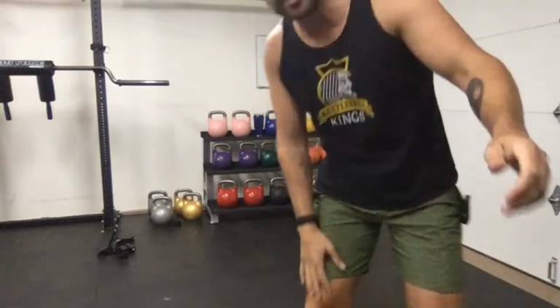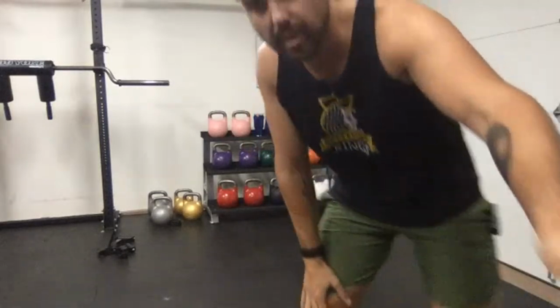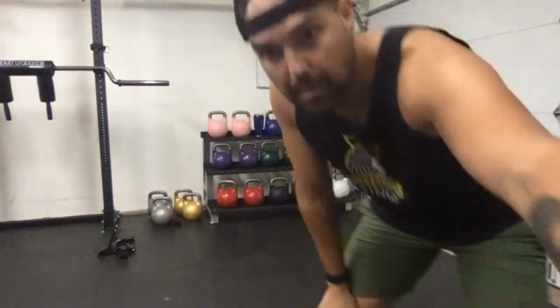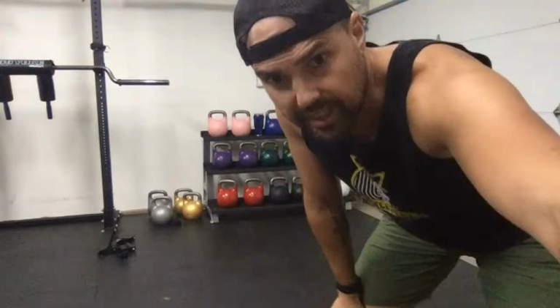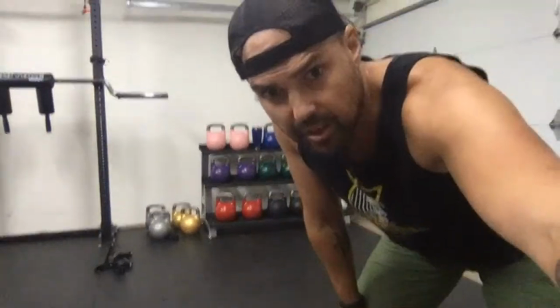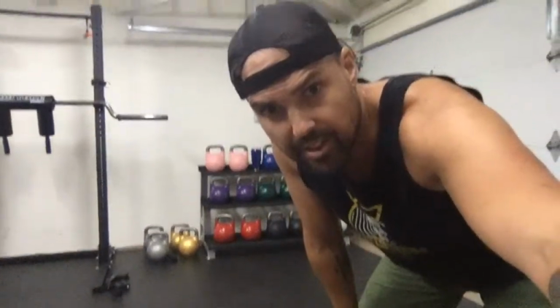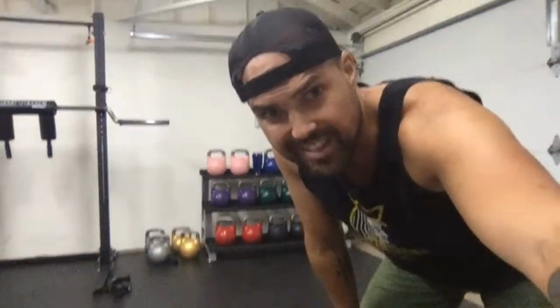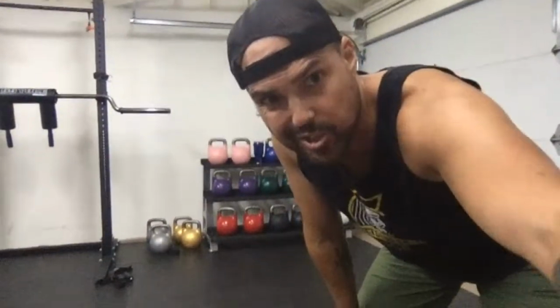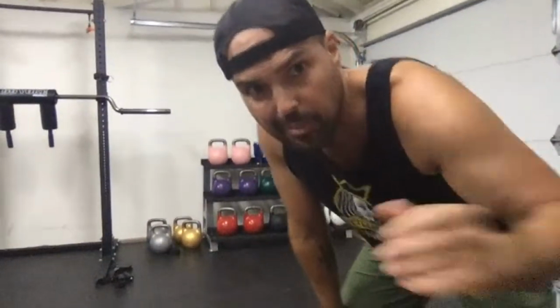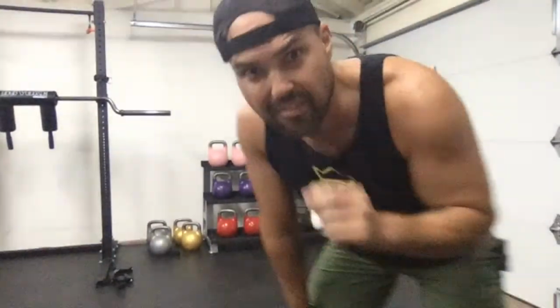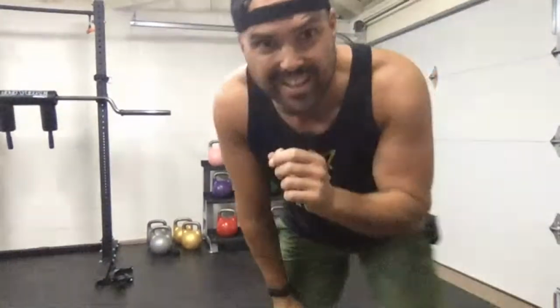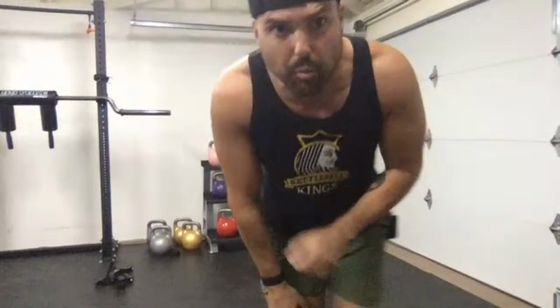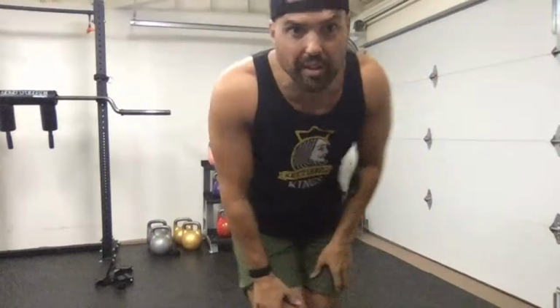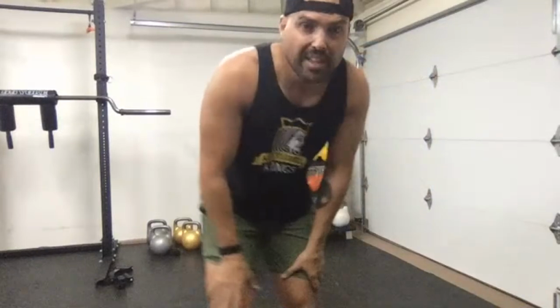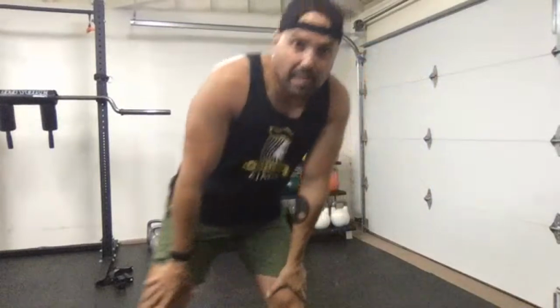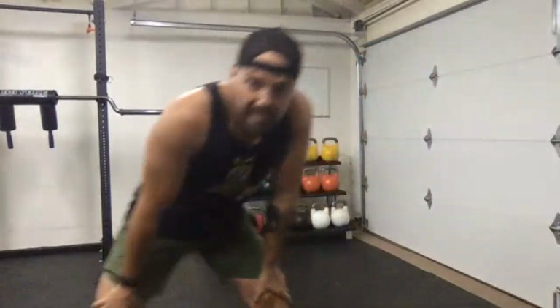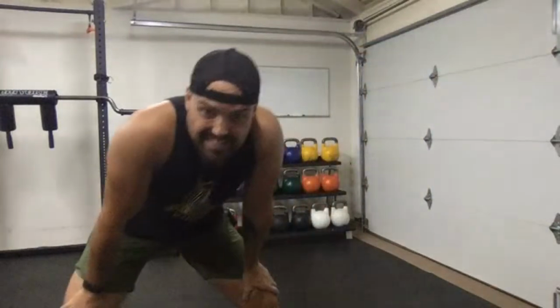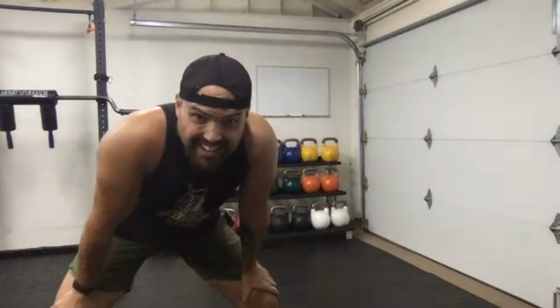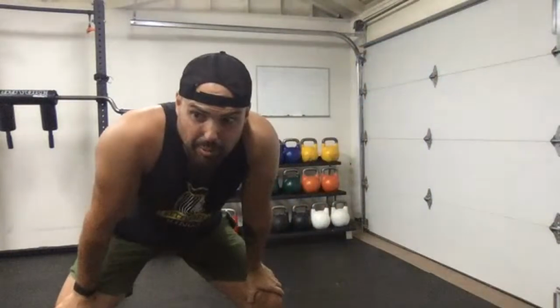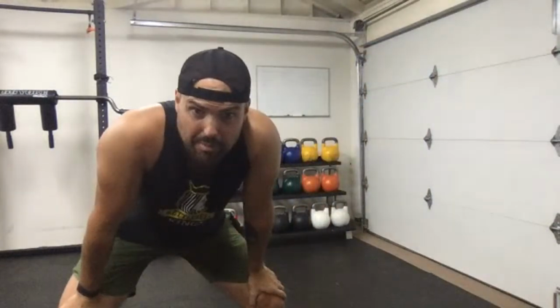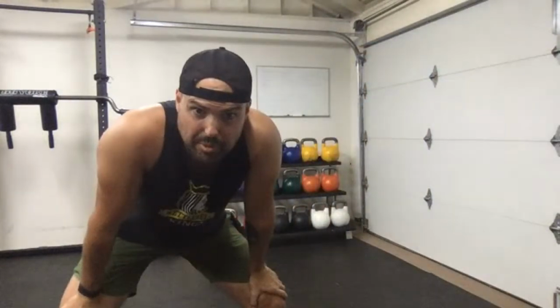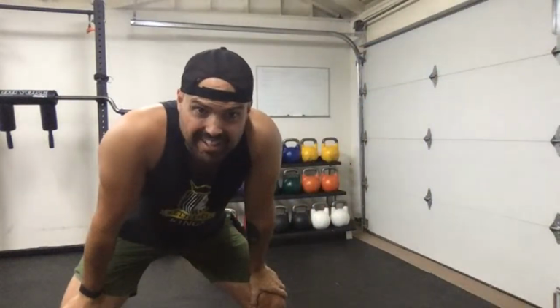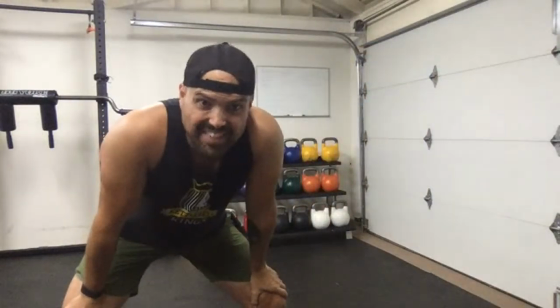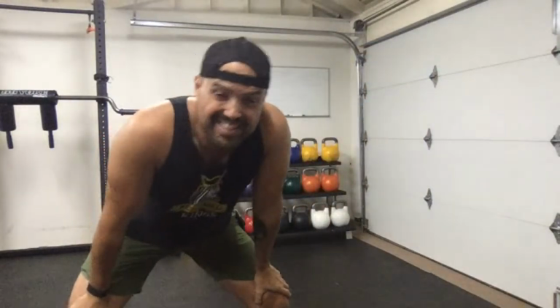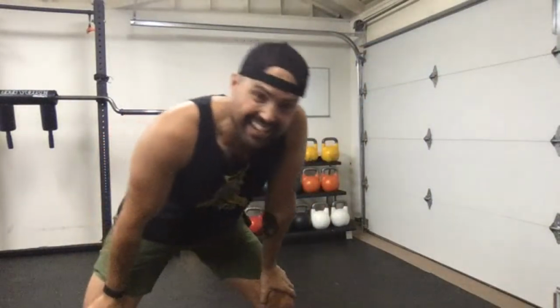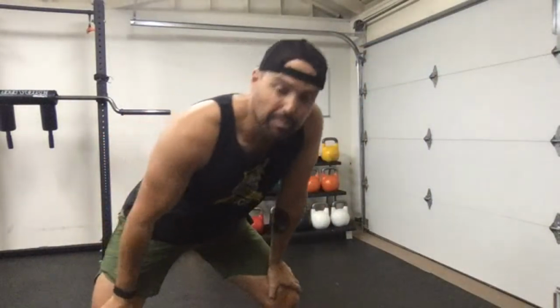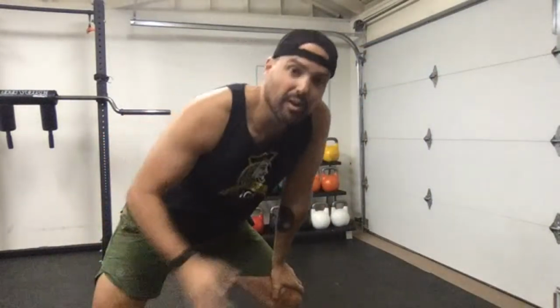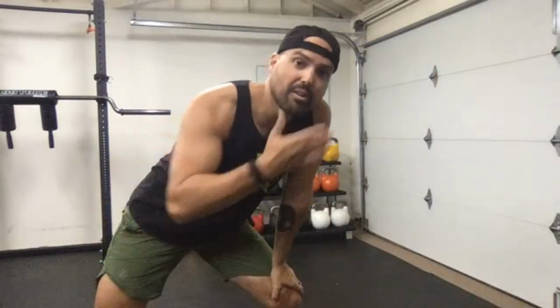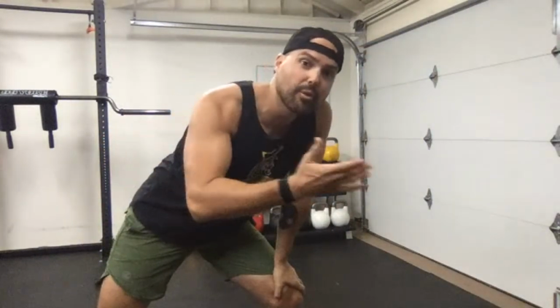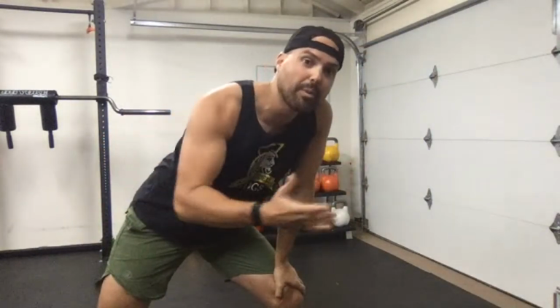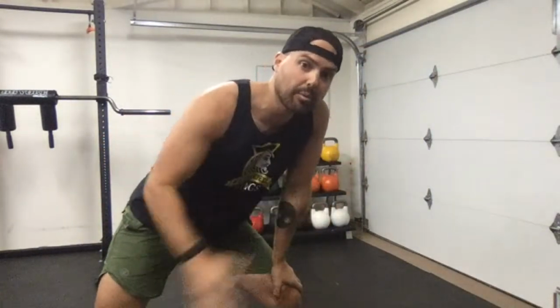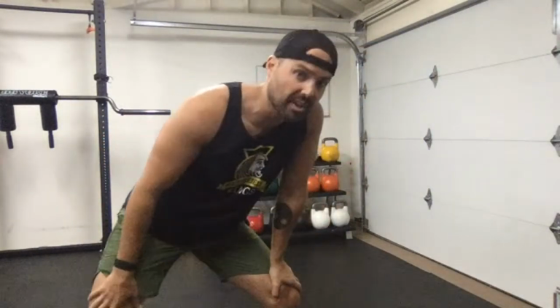I'm going to get on Instagram Live as well. We're going to be doing this kettlebell full body workout.